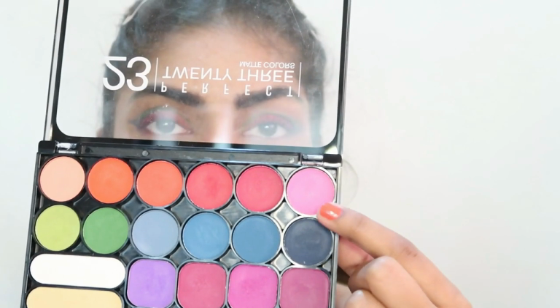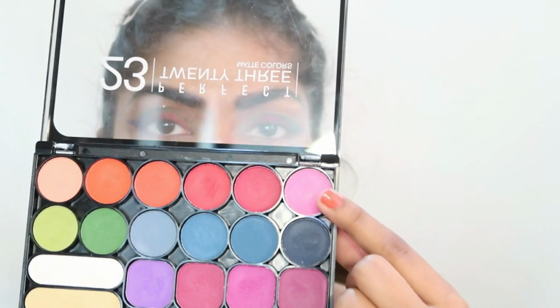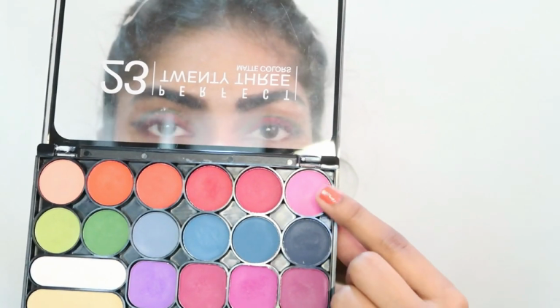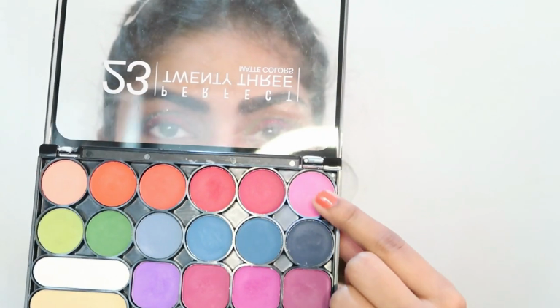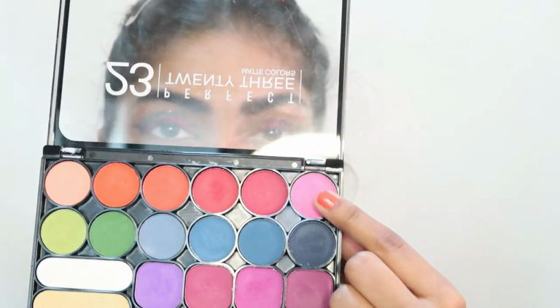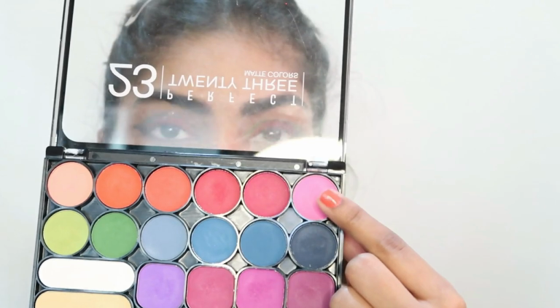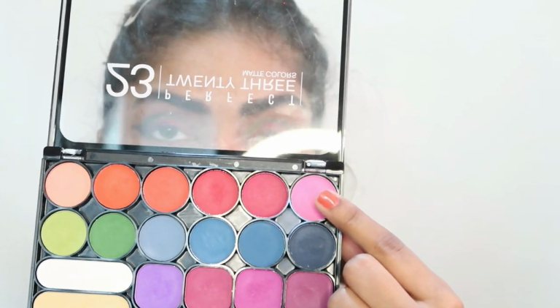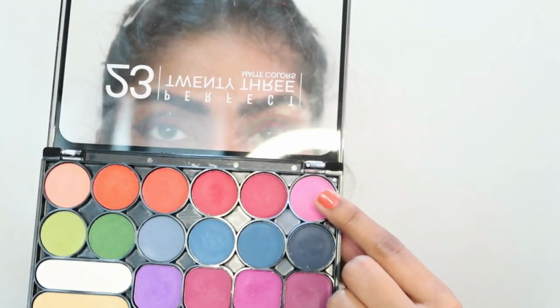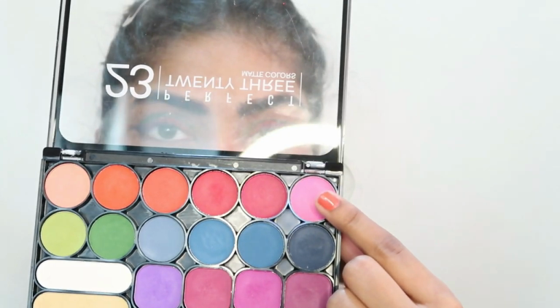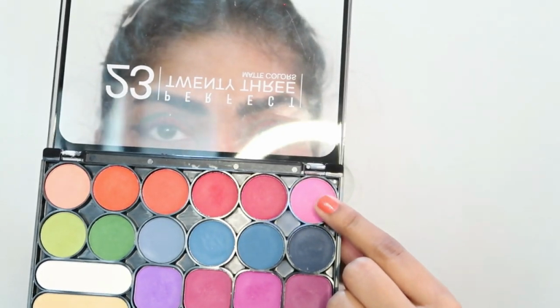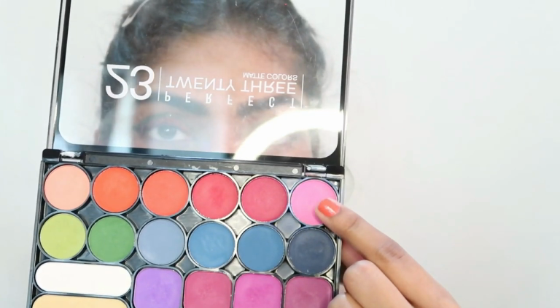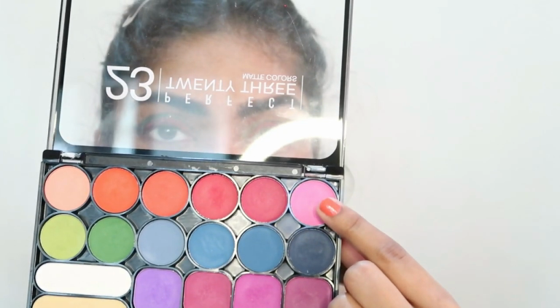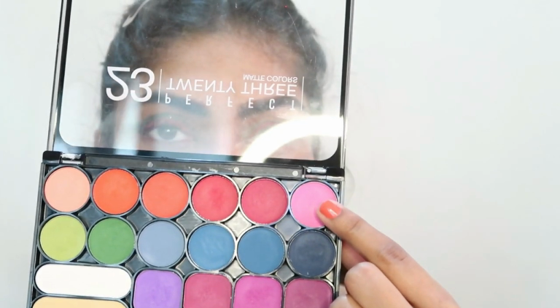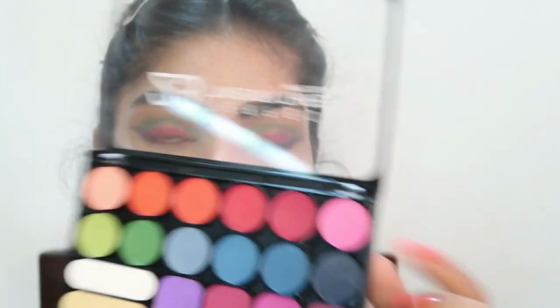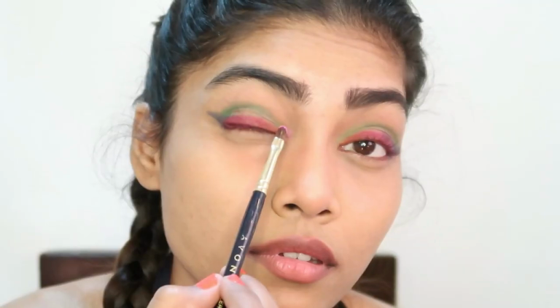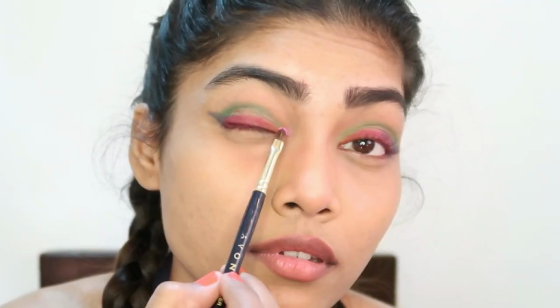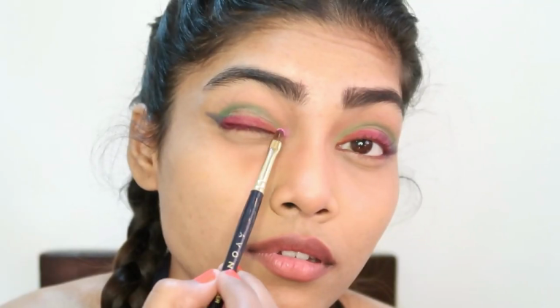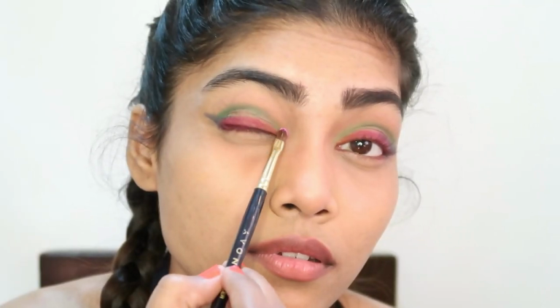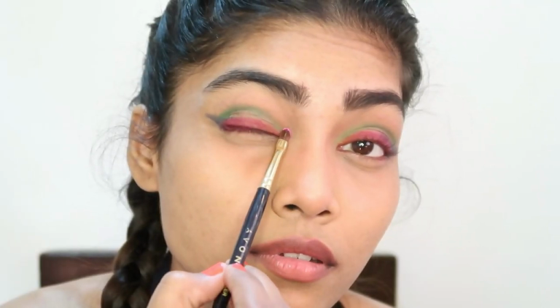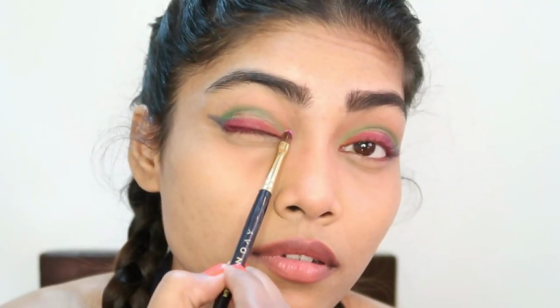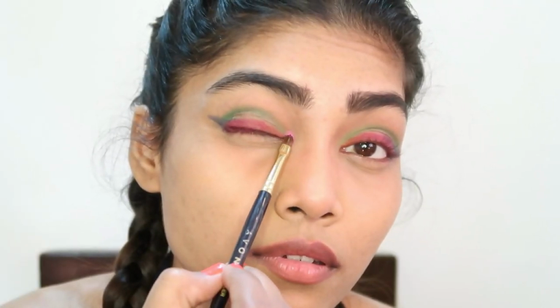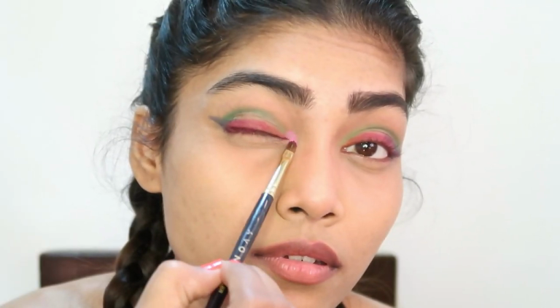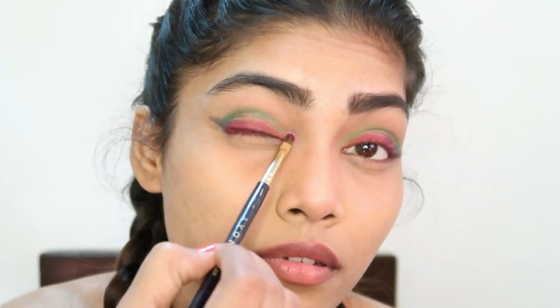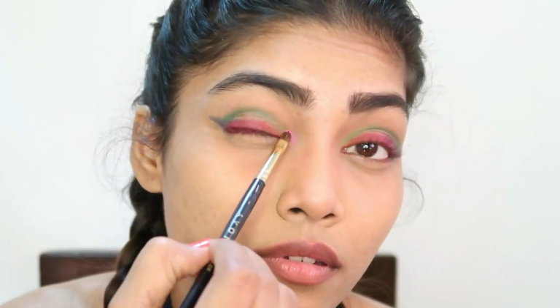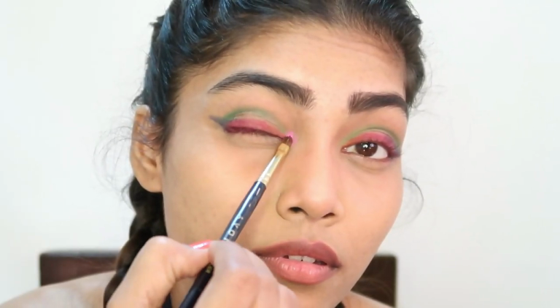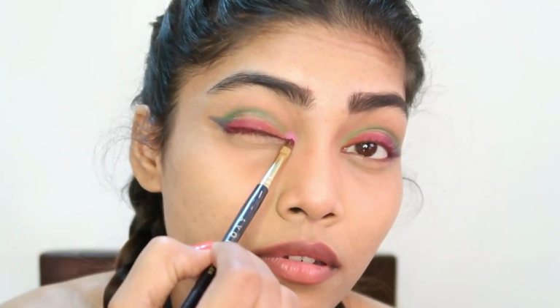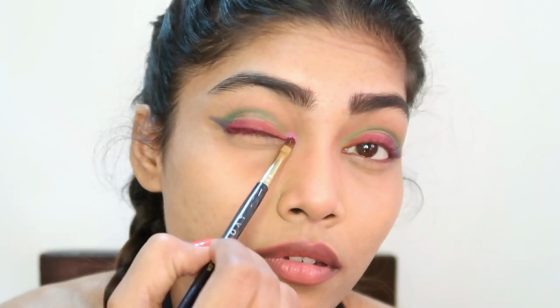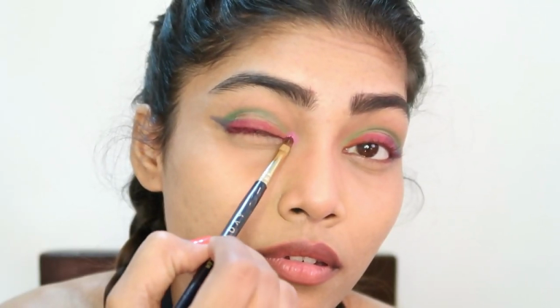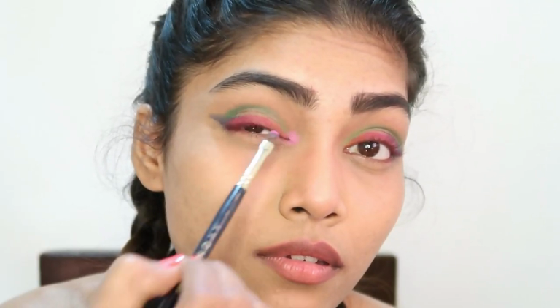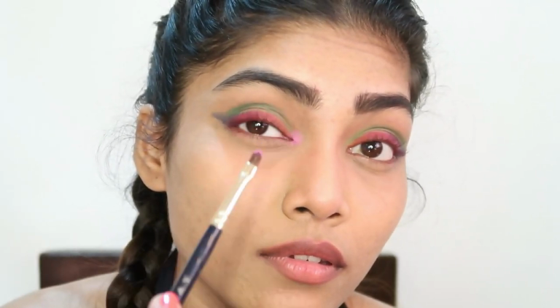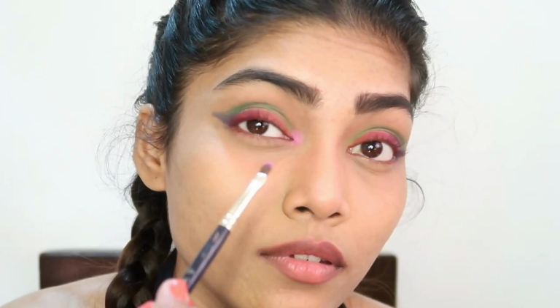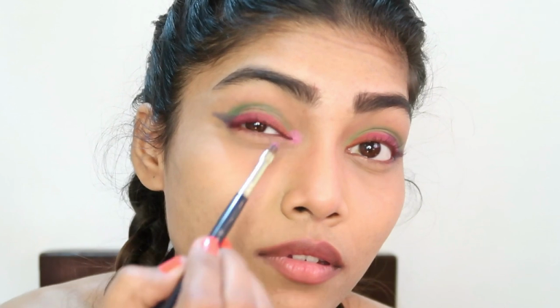Next up, I'm taking this baby pink shade from the same palette and applying it on the inner corner of my eye.